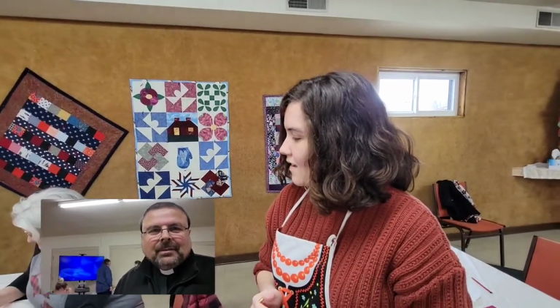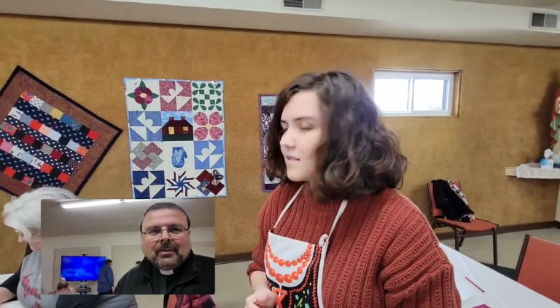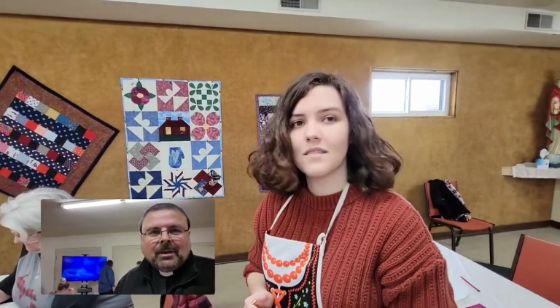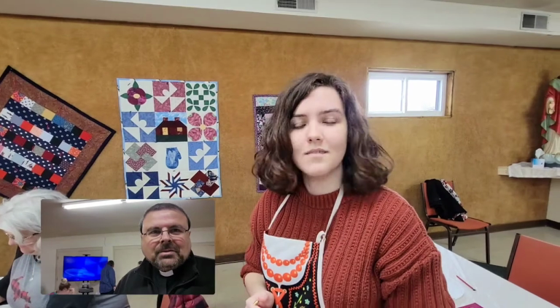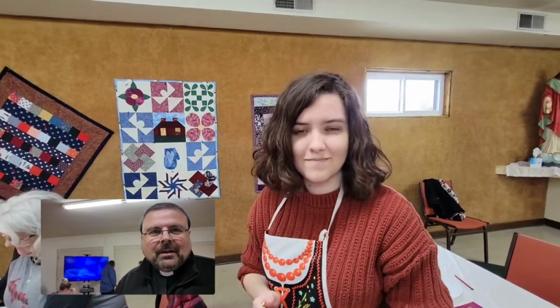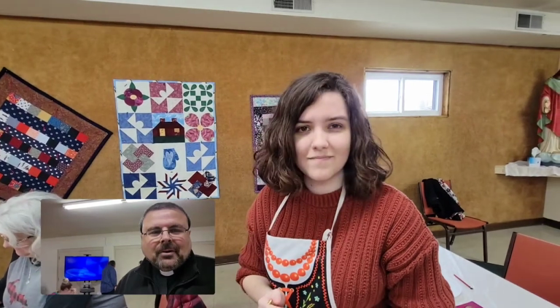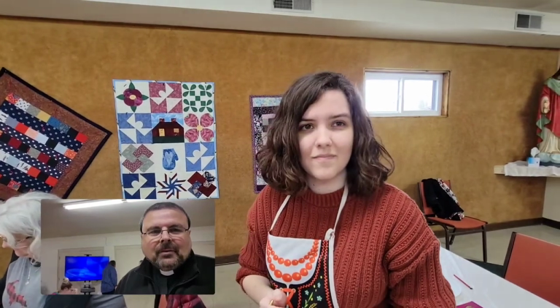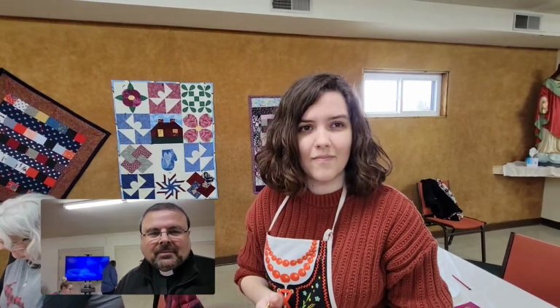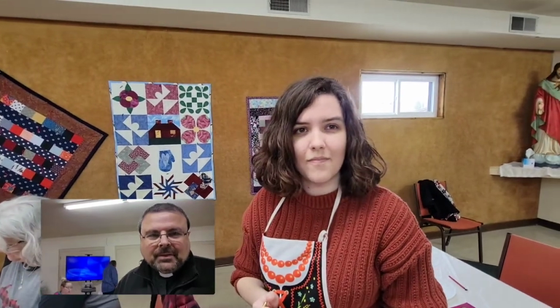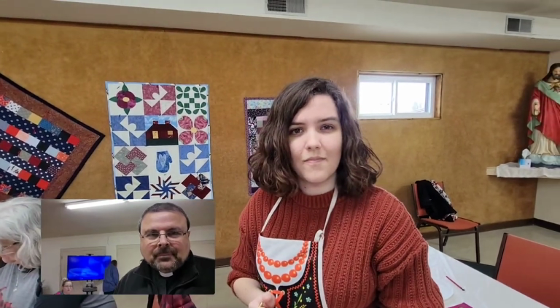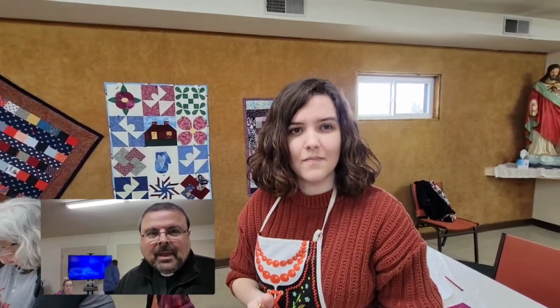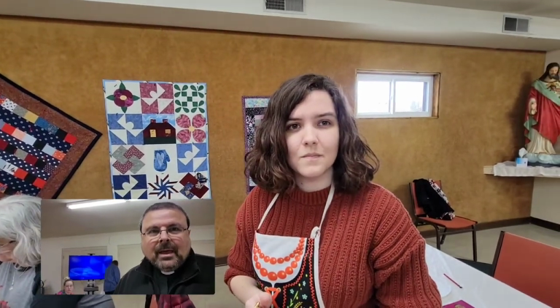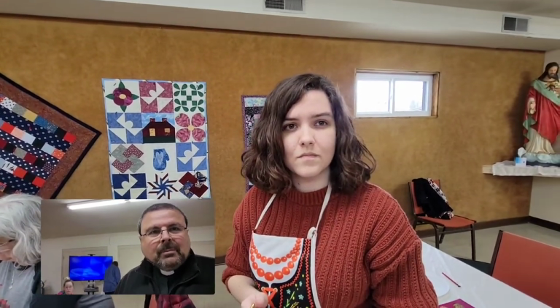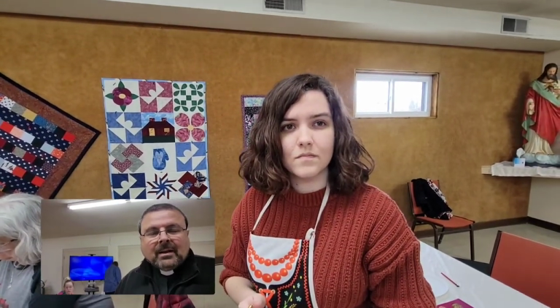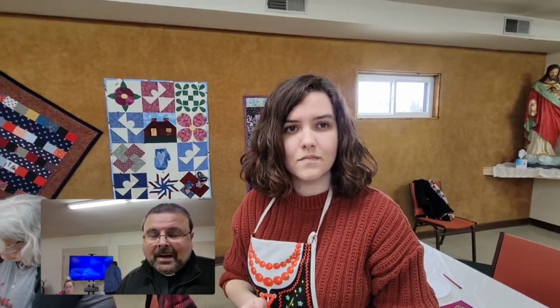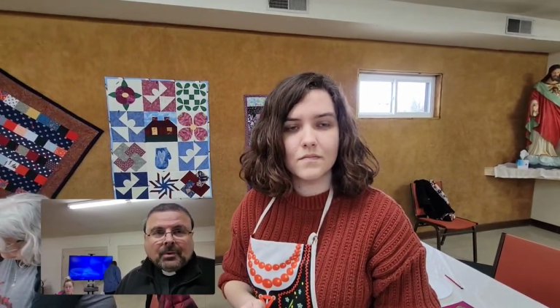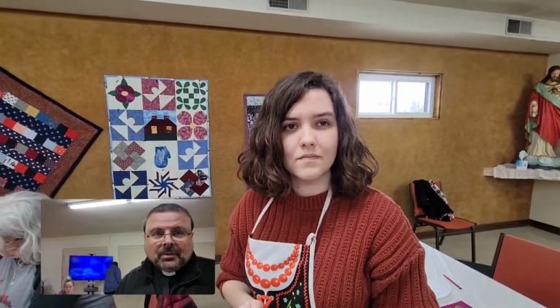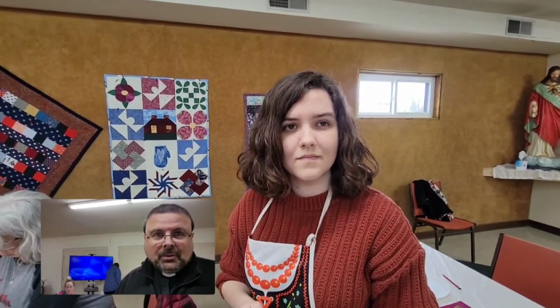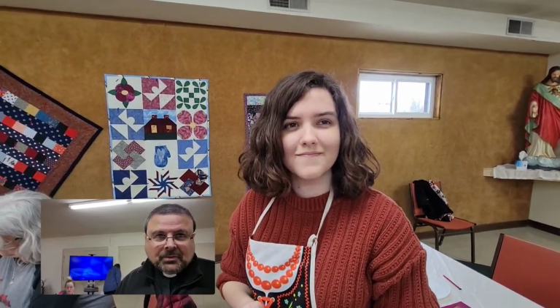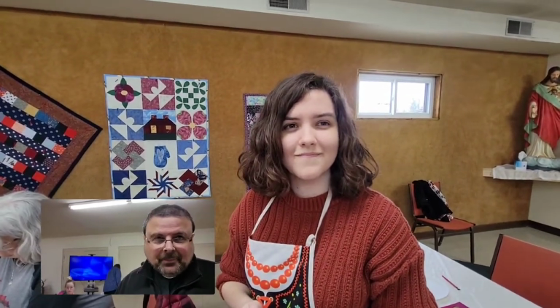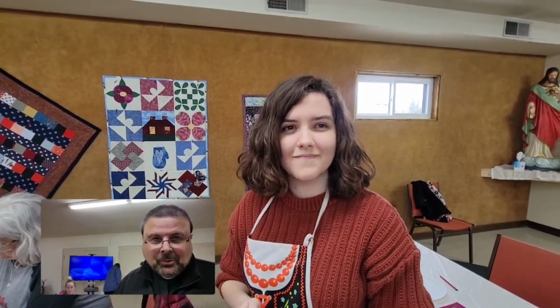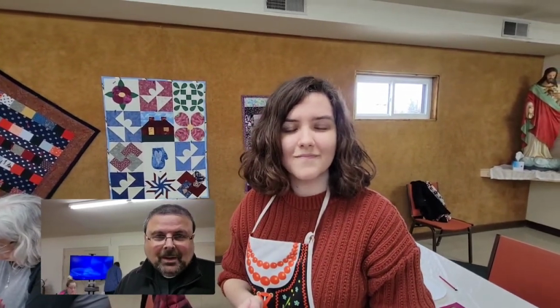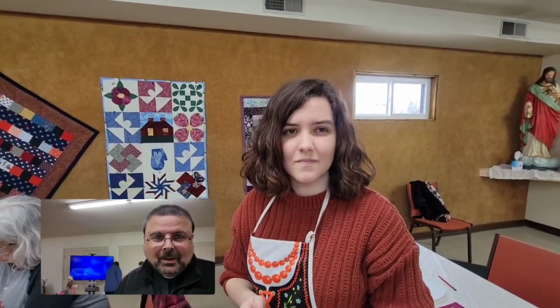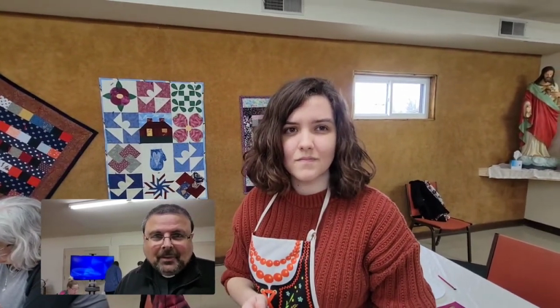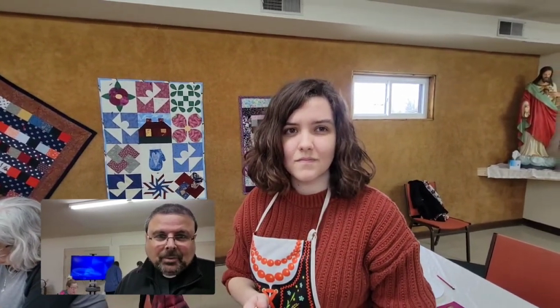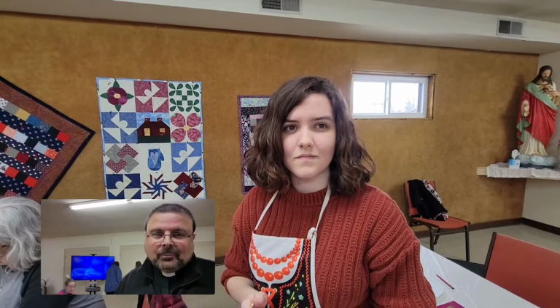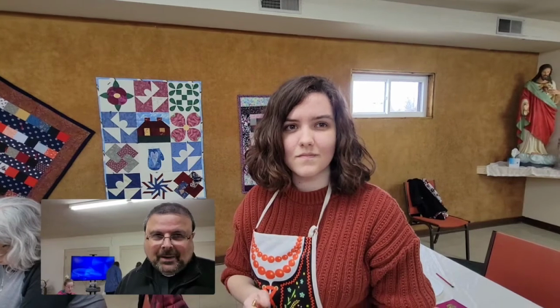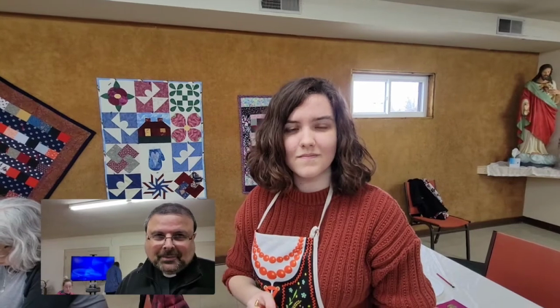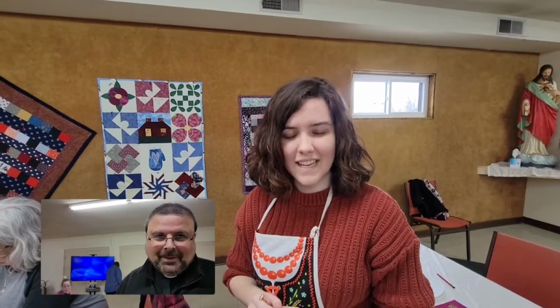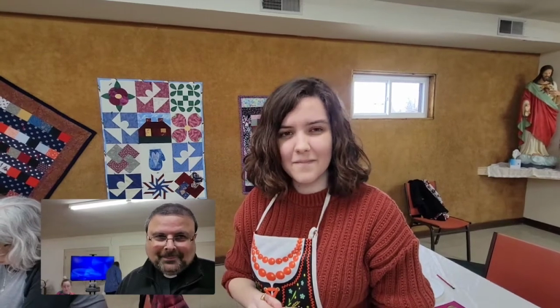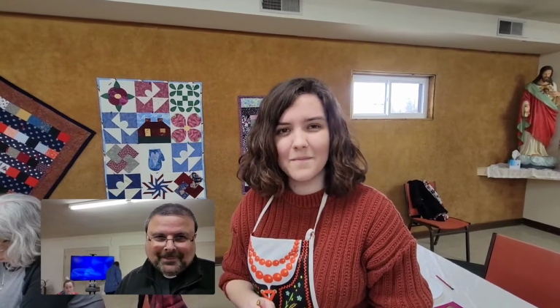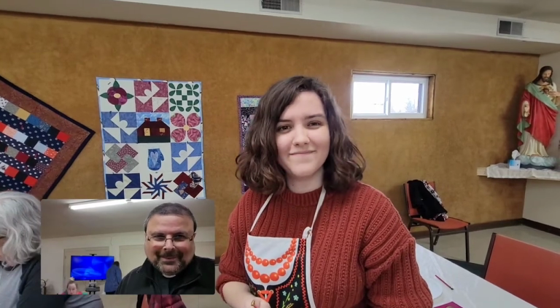Elise, thank you very much for your wonderful explanation. I'll be back in about an hour or so — we'll shoot some video of the completed products.